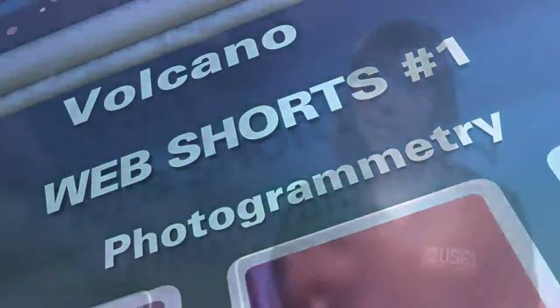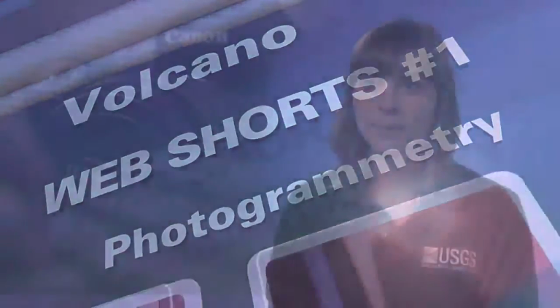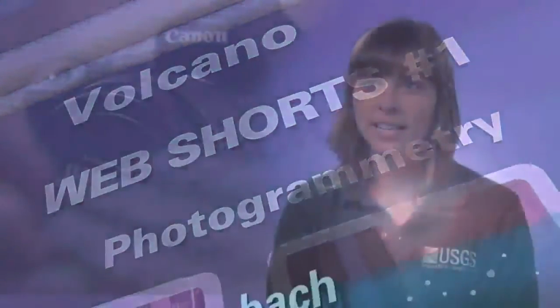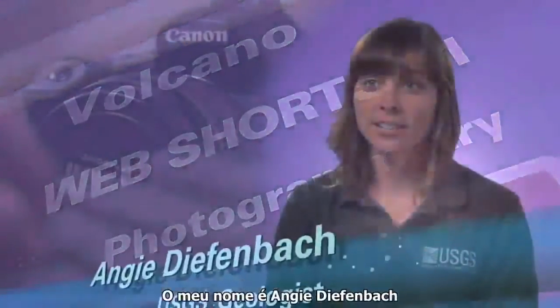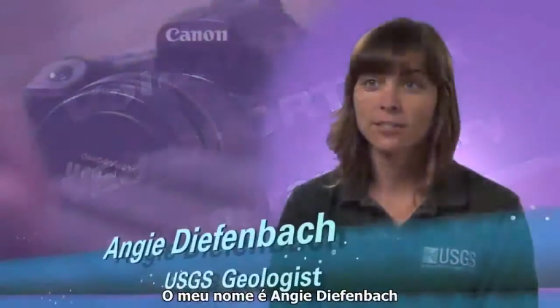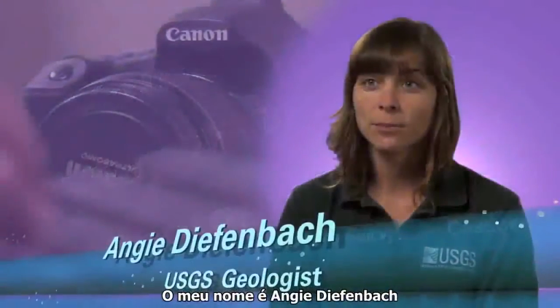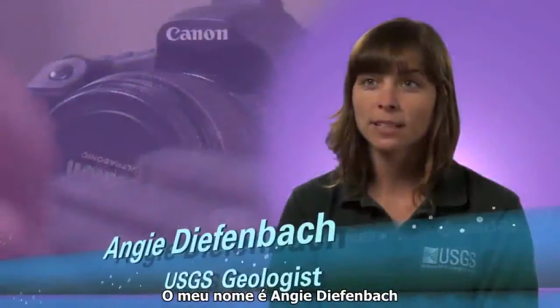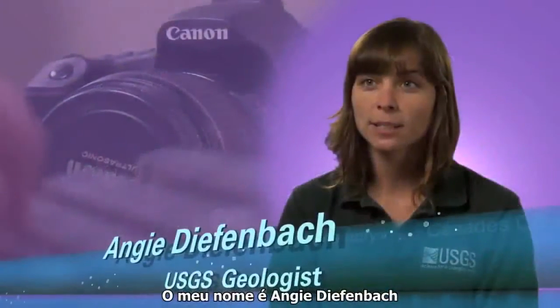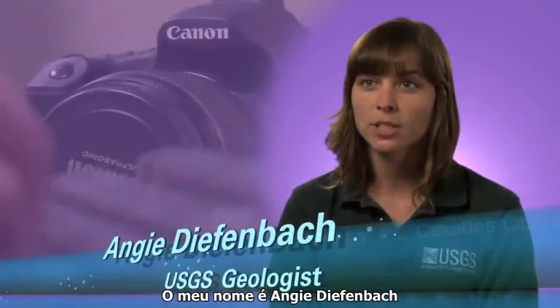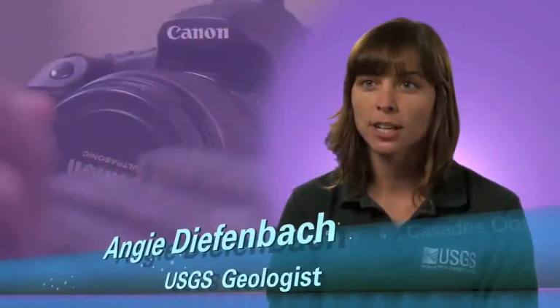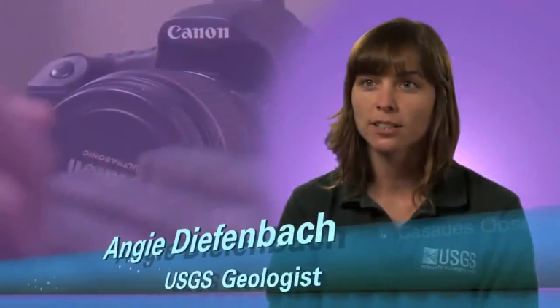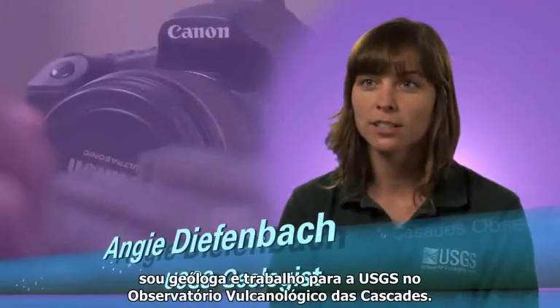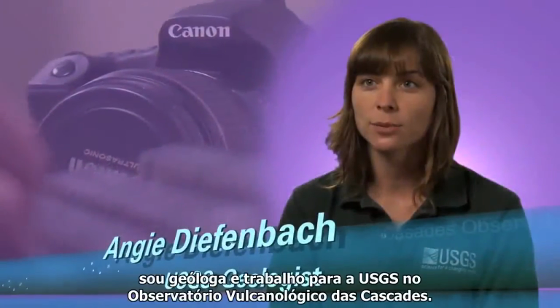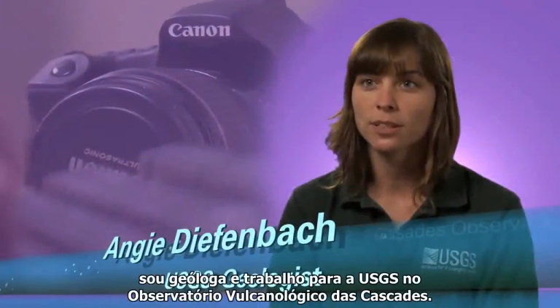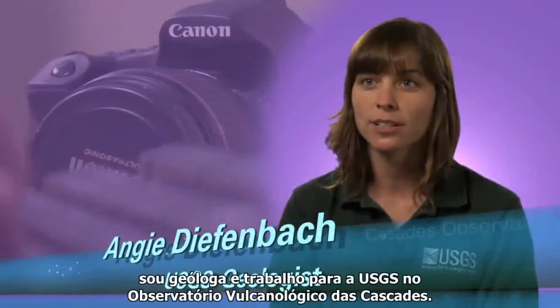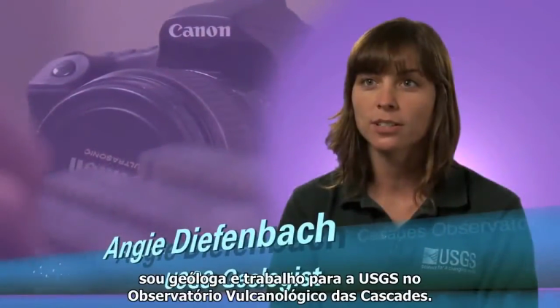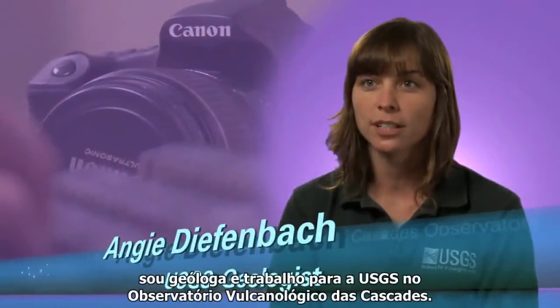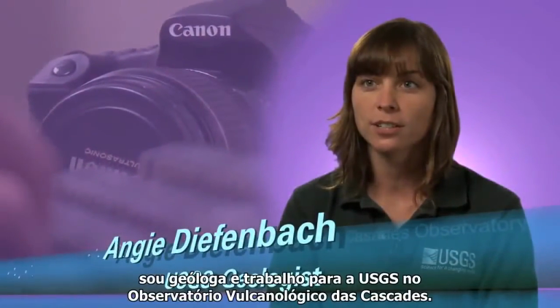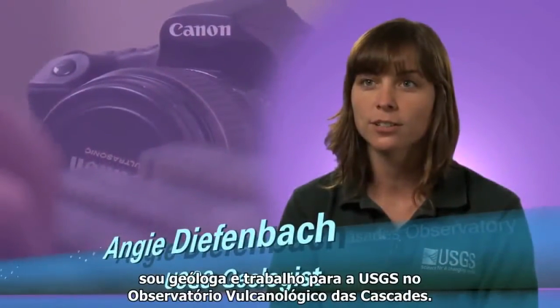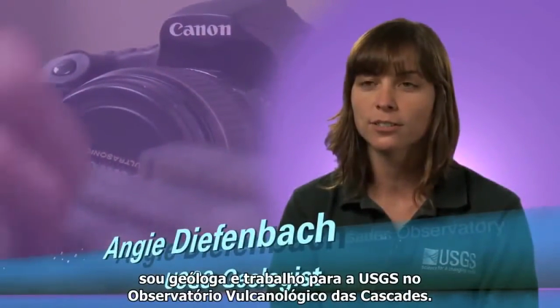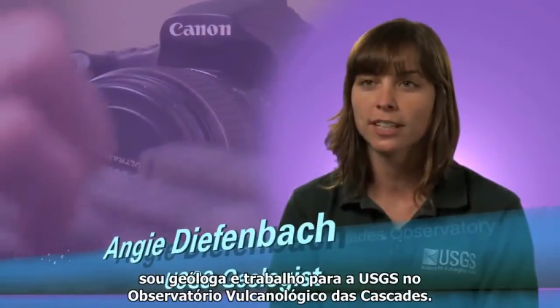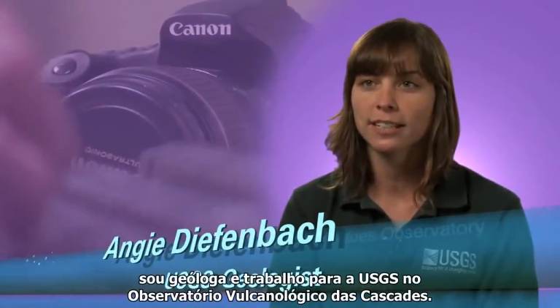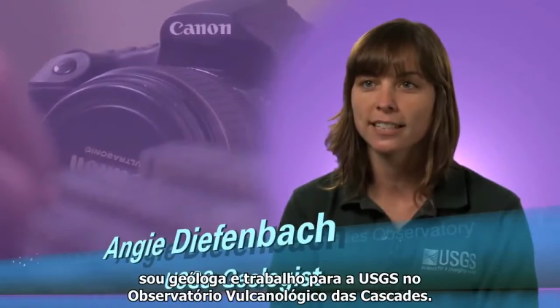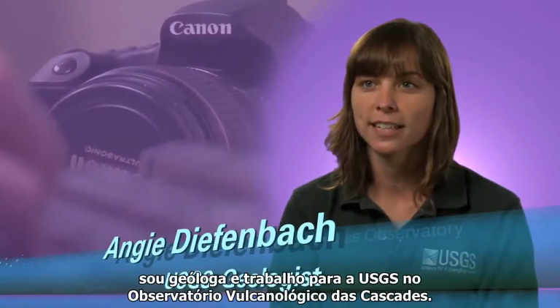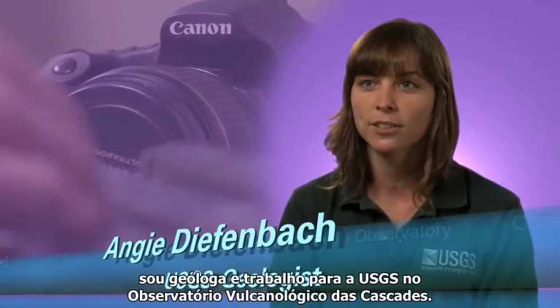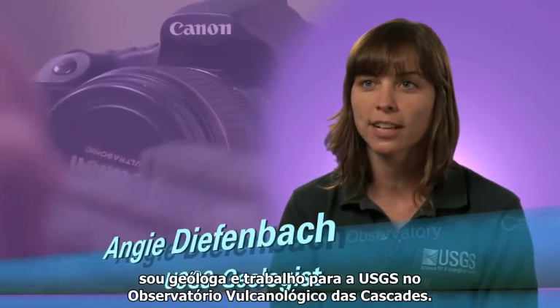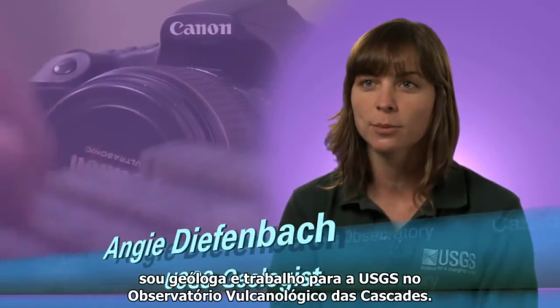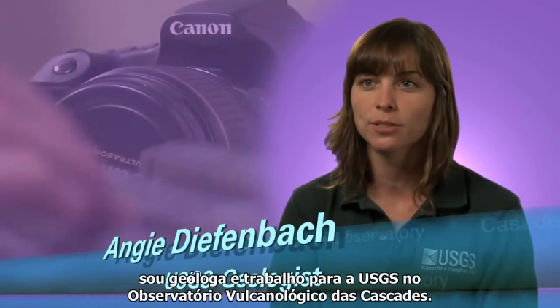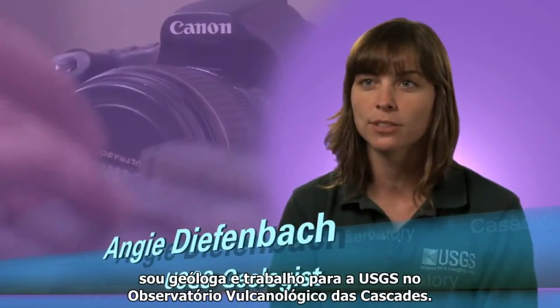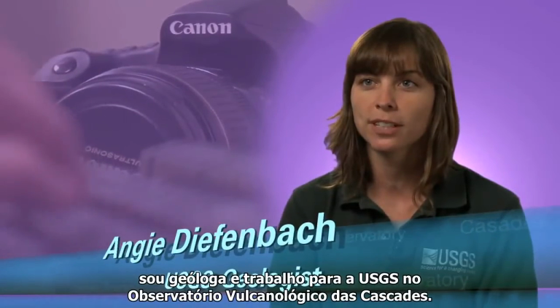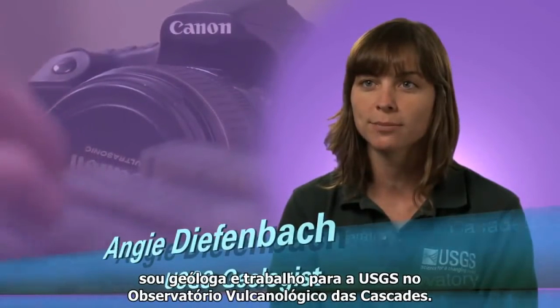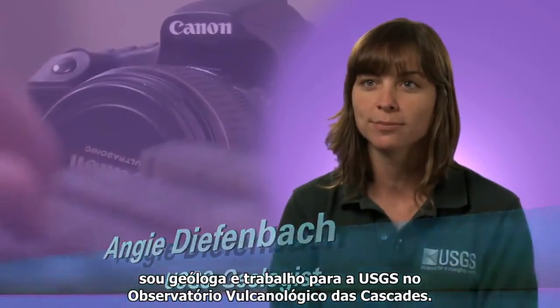My name is Angie Dieffenbach. I'm a geologist with the U.S. Geological Survey, Cascades Volcano Observatory.